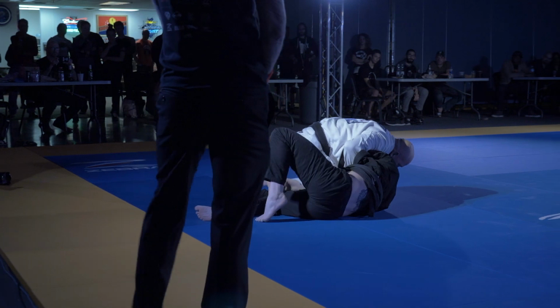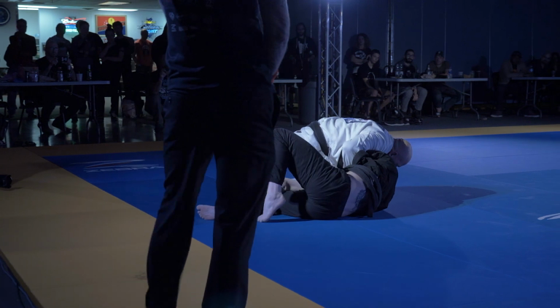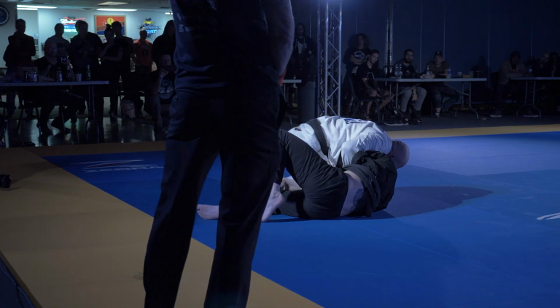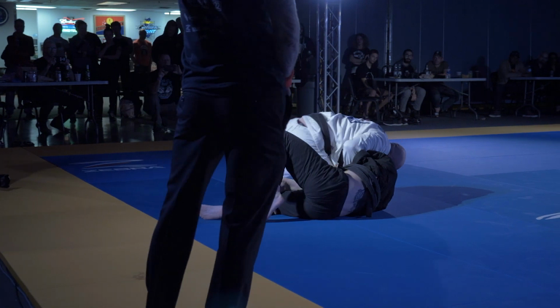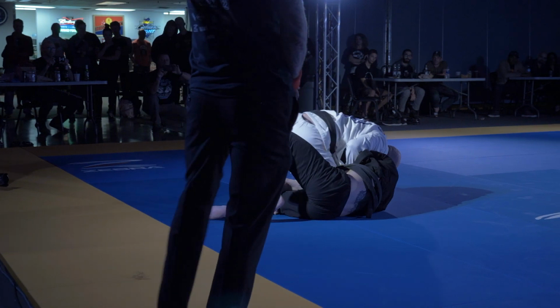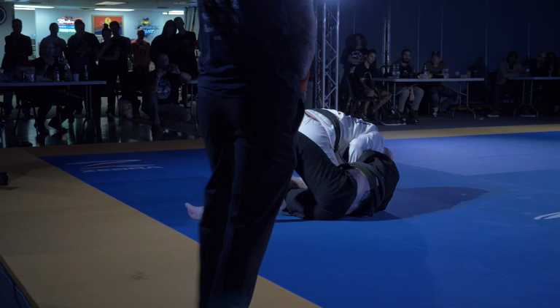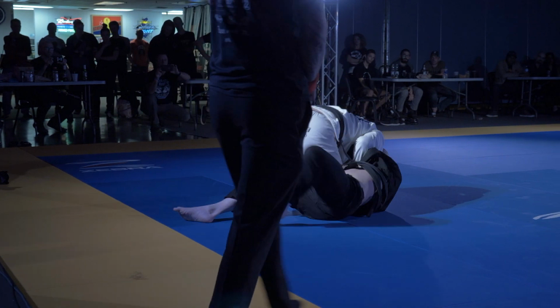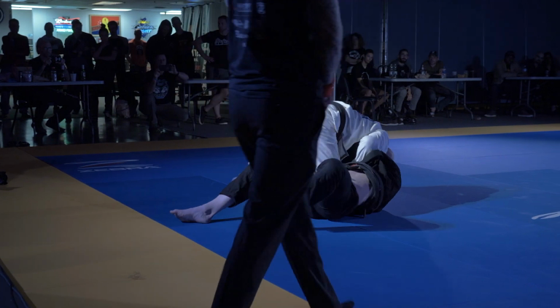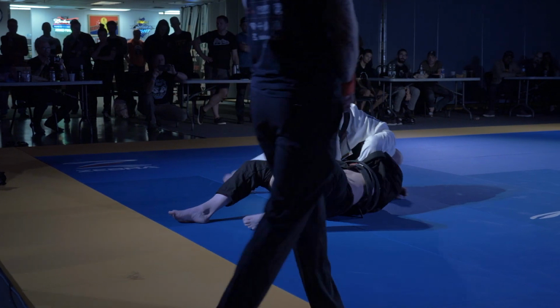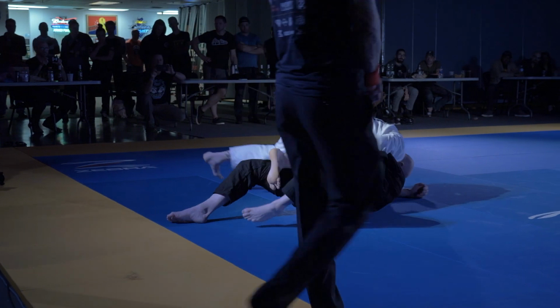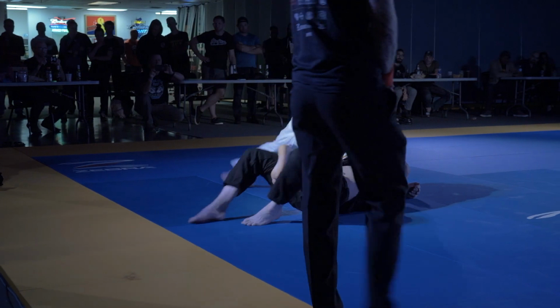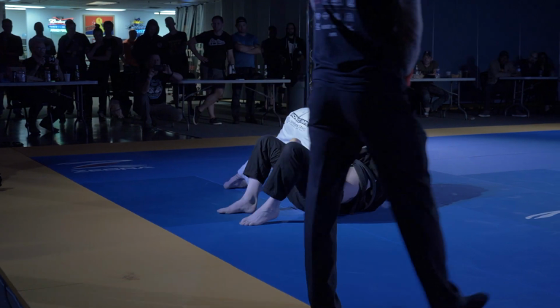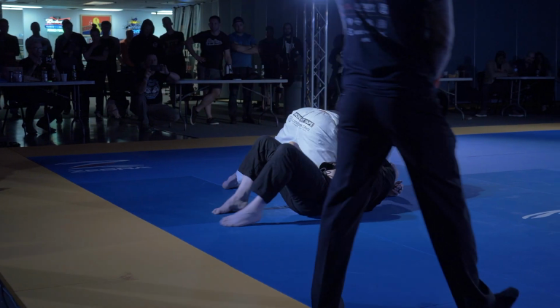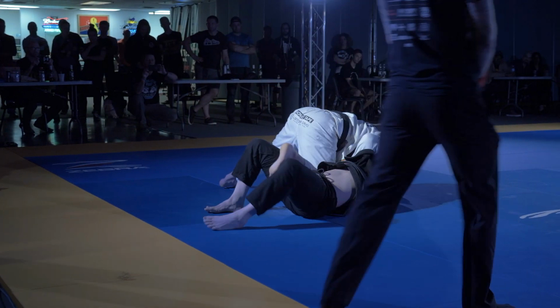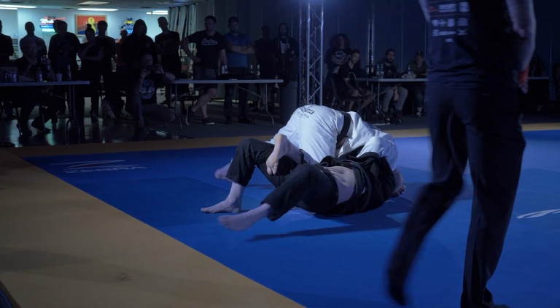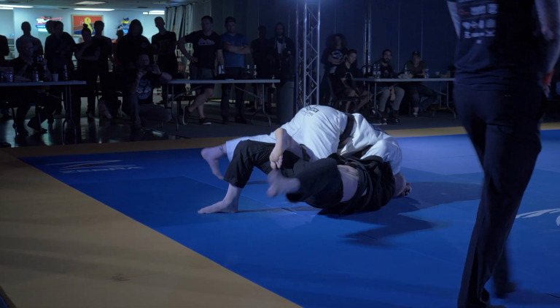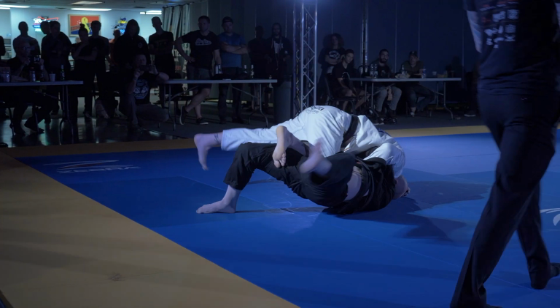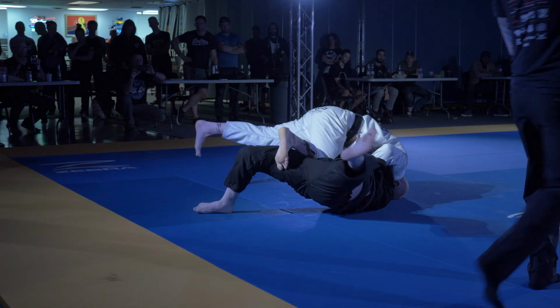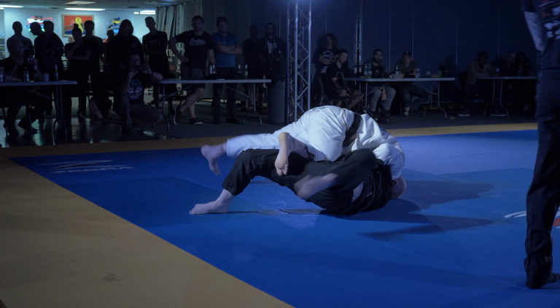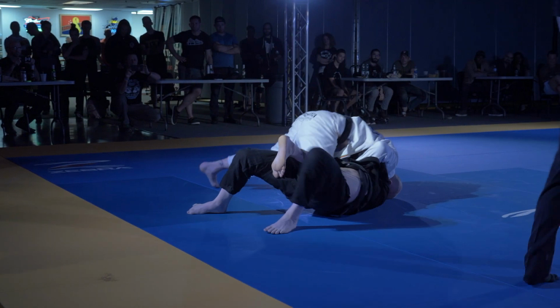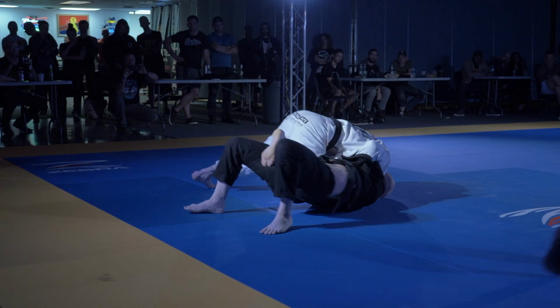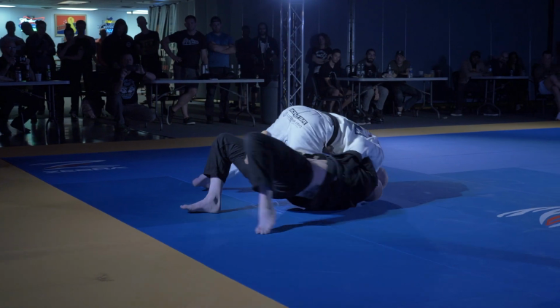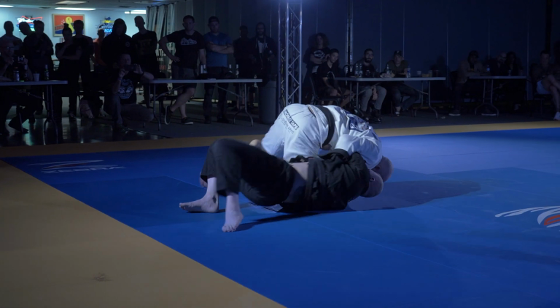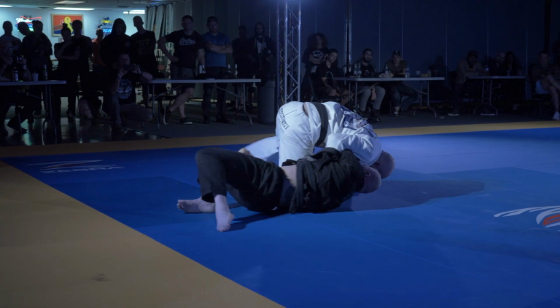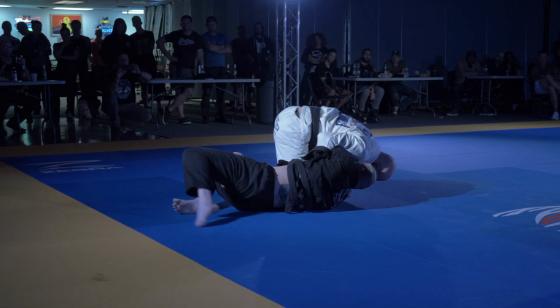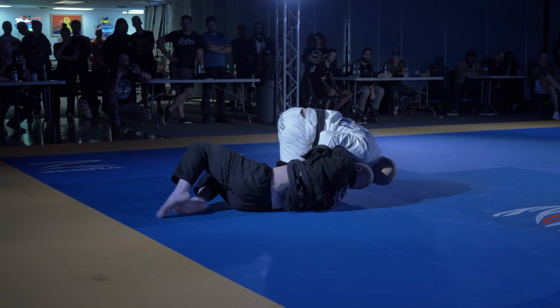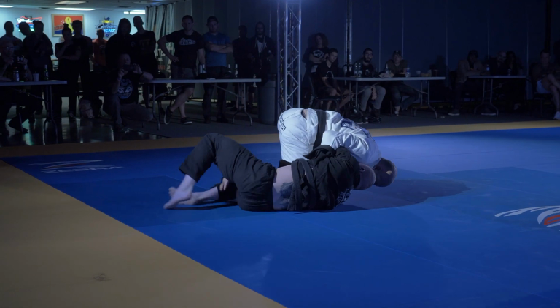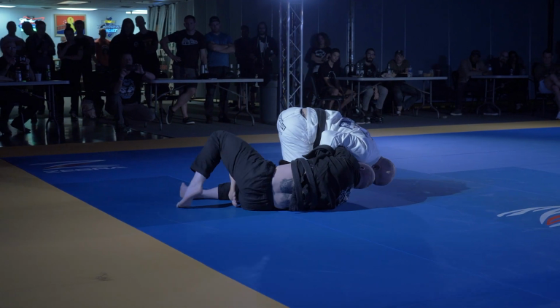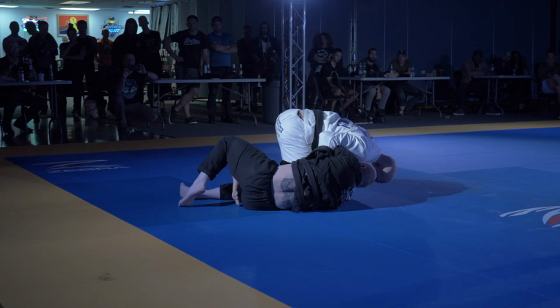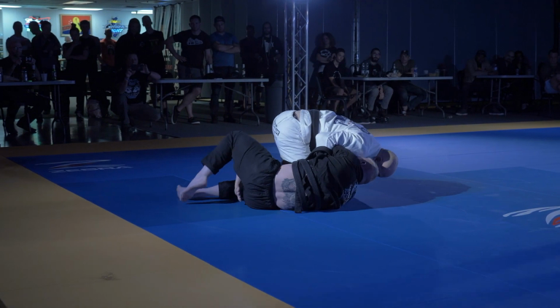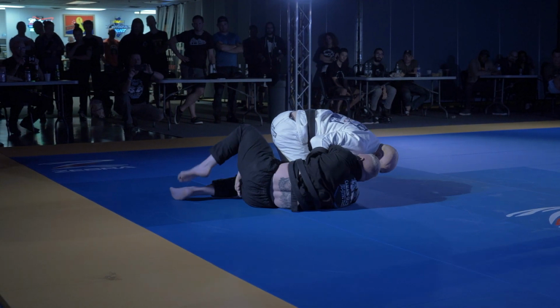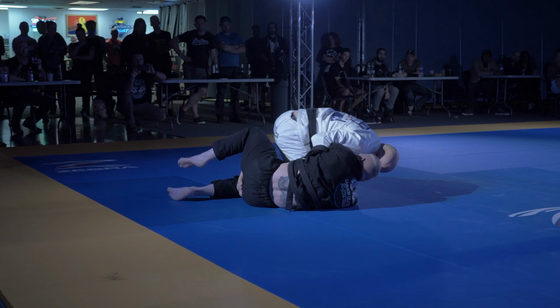Now use that quarter guard sweep here. Quarter guard — tug up that quarter guard, buddy.